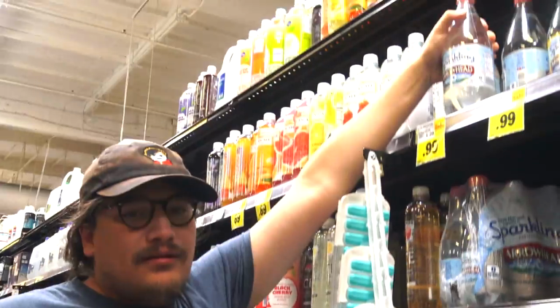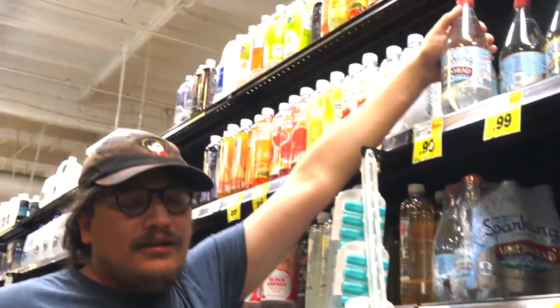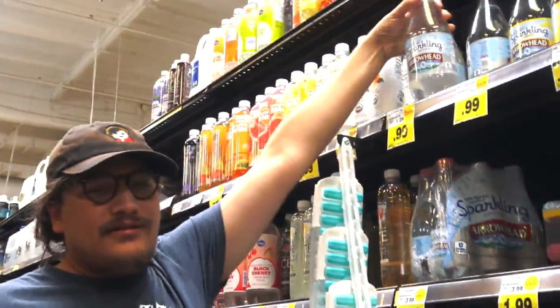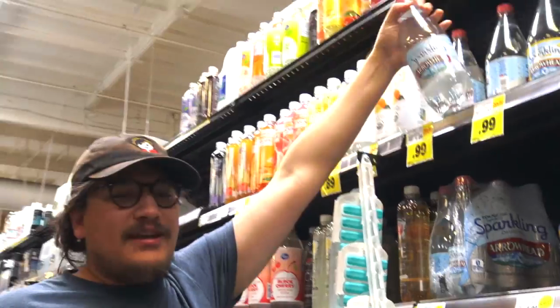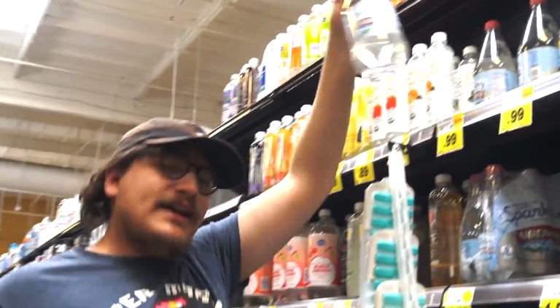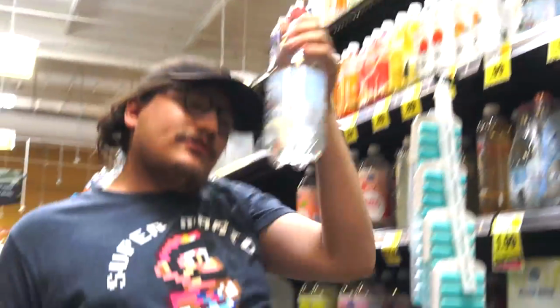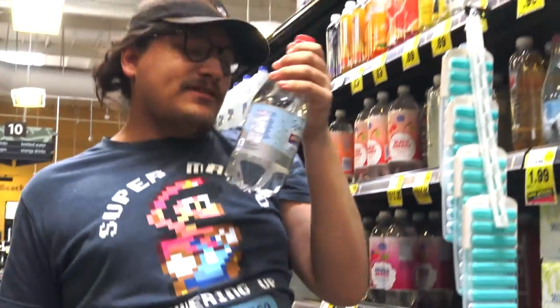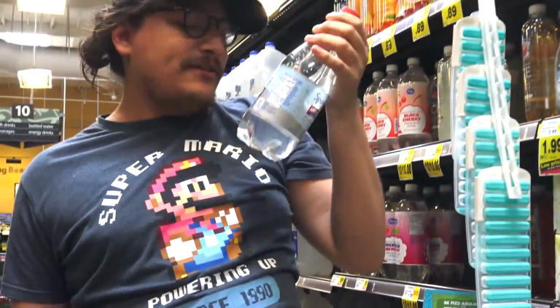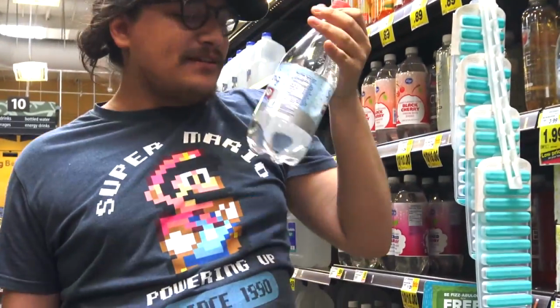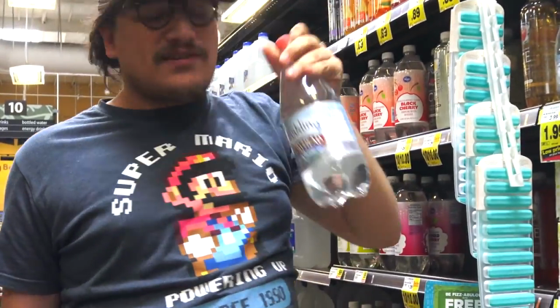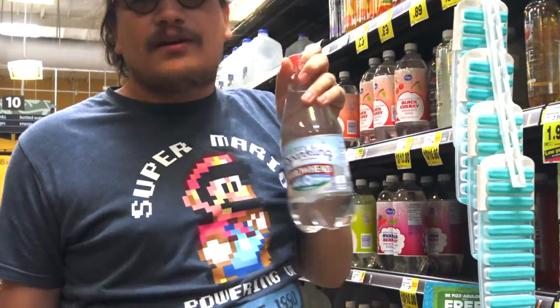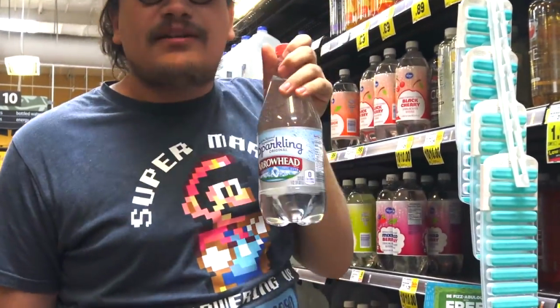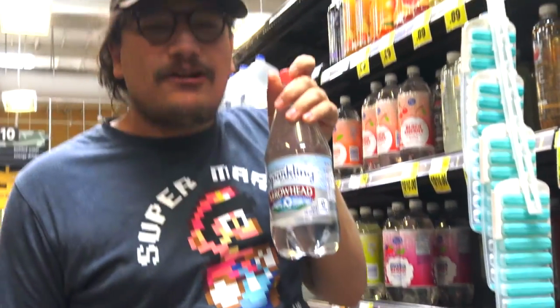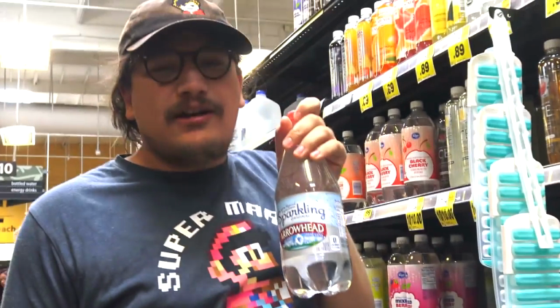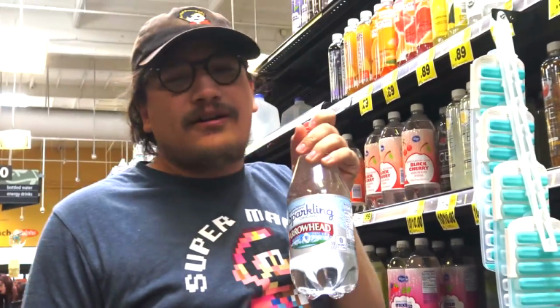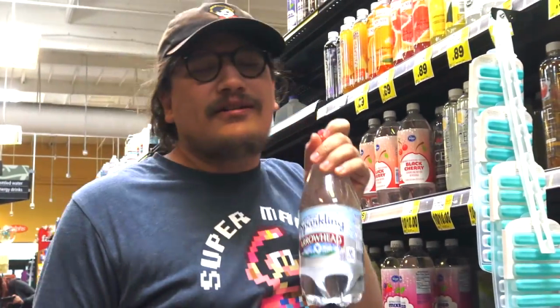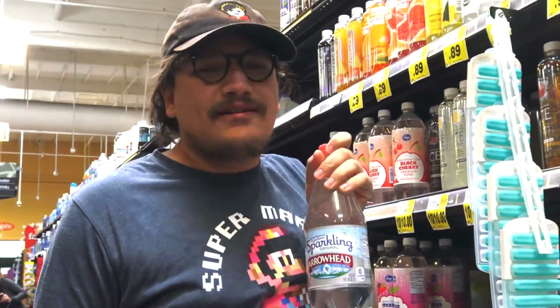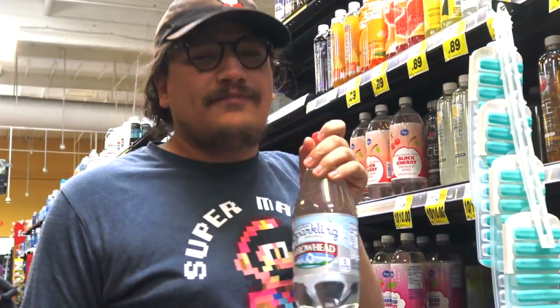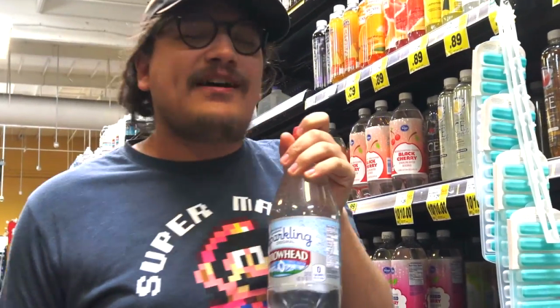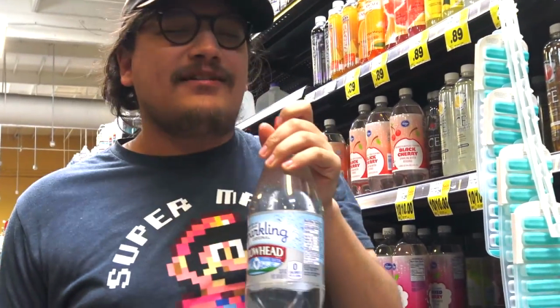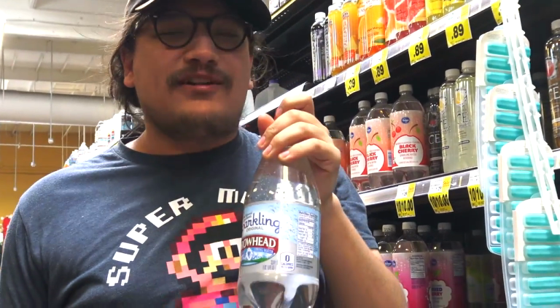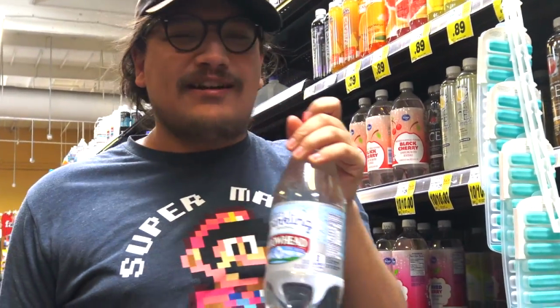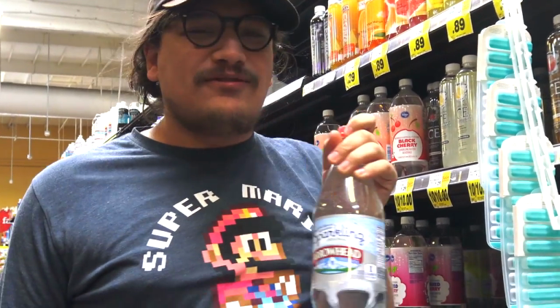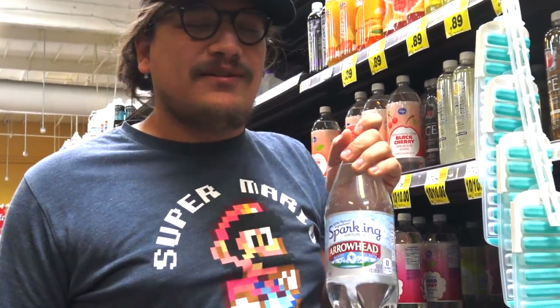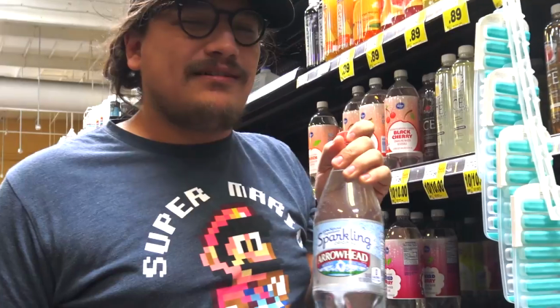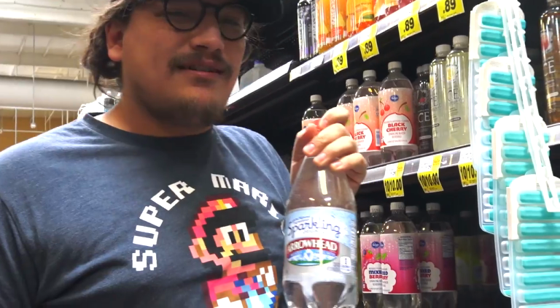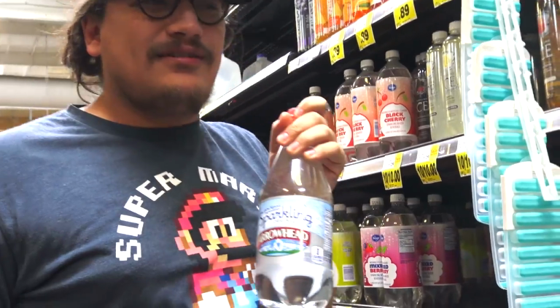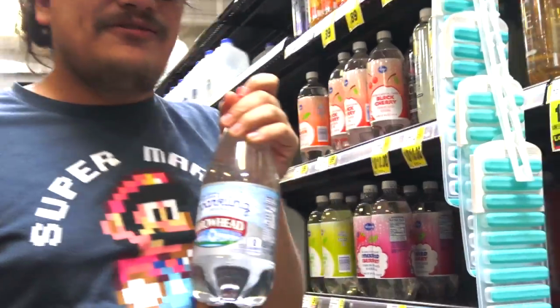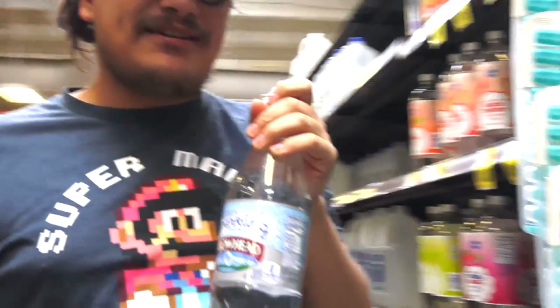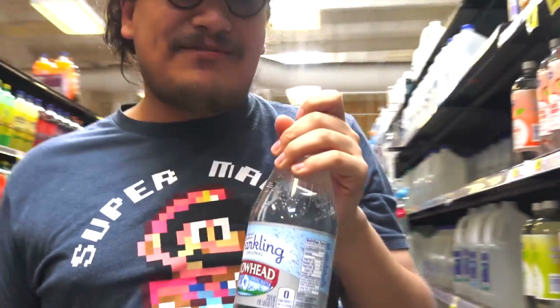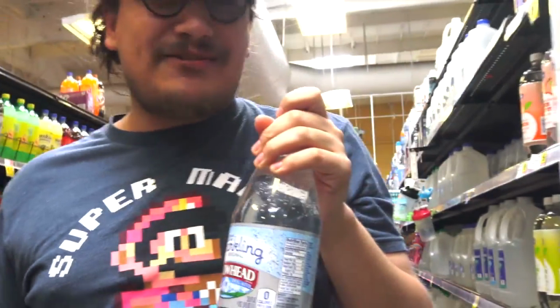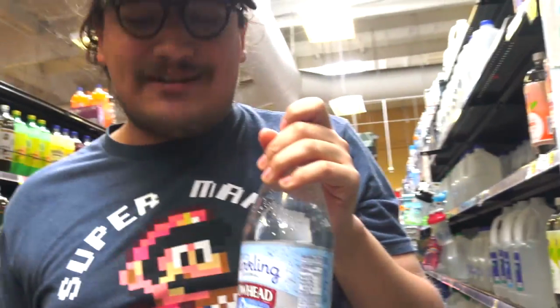And now to make it extra crispy we're gonna get some sparkling arrowhead water because some fat Australian guy told me to do it. So I'm doing it.